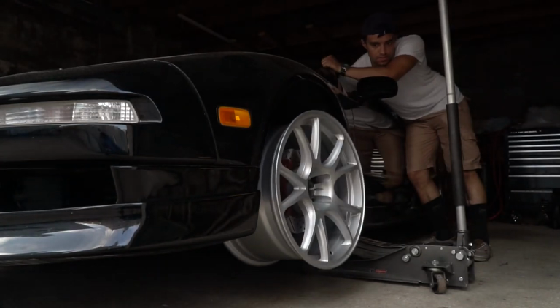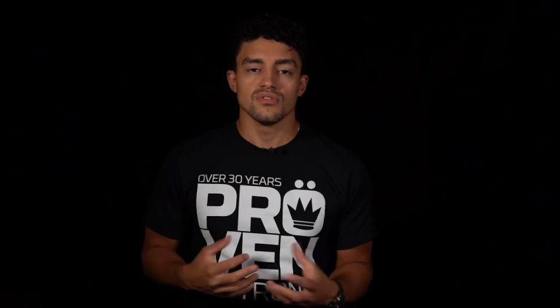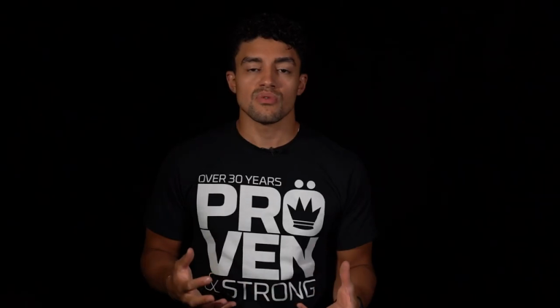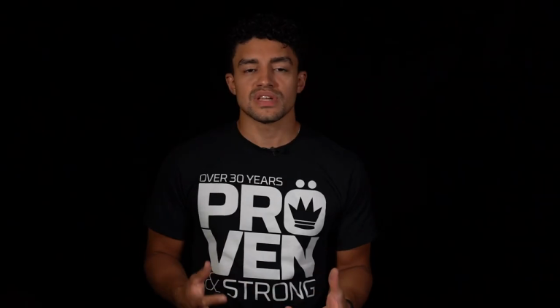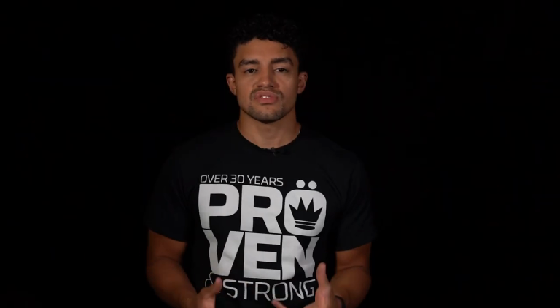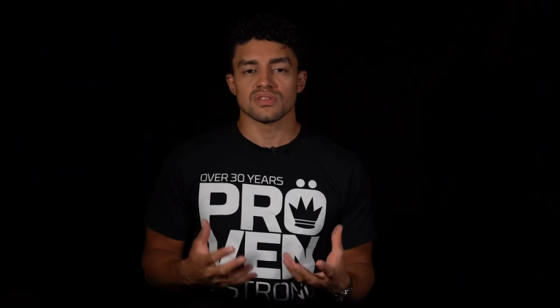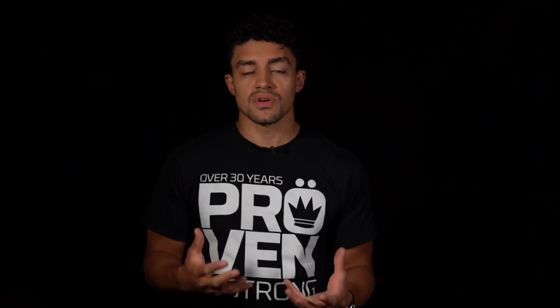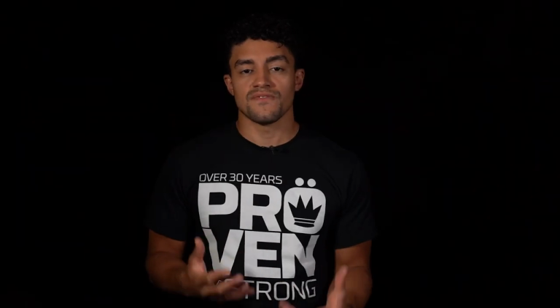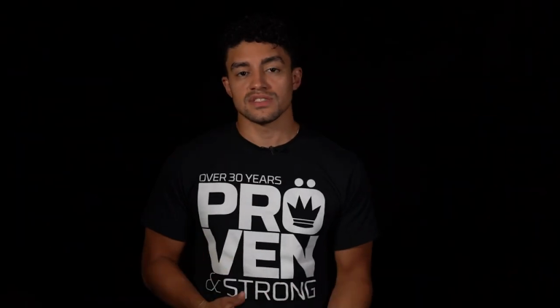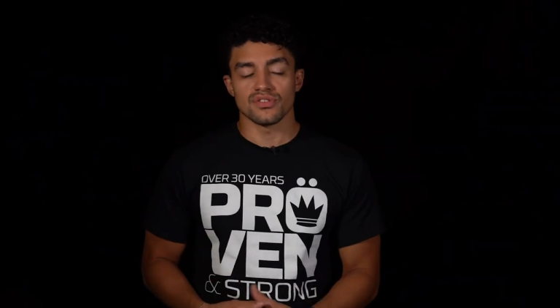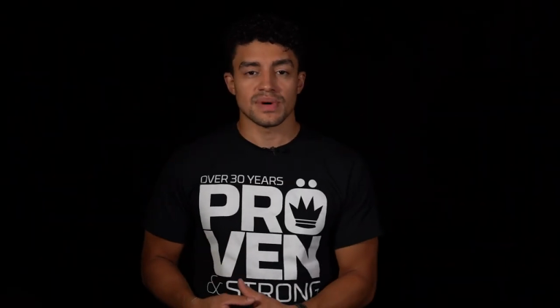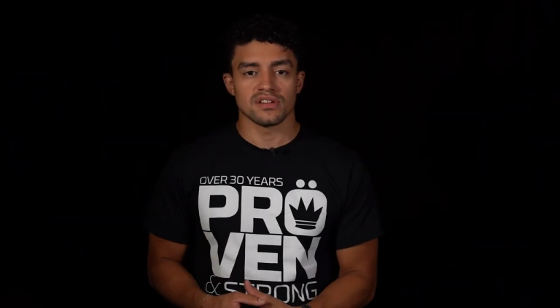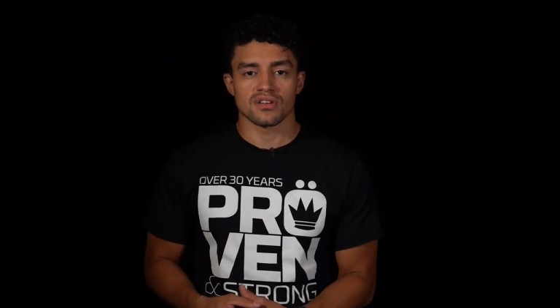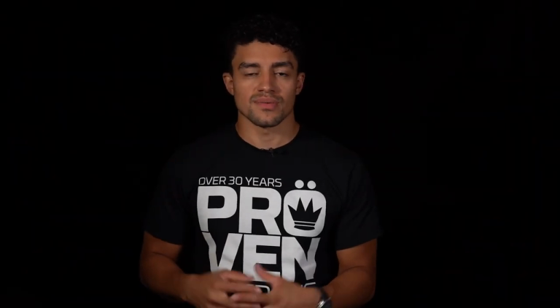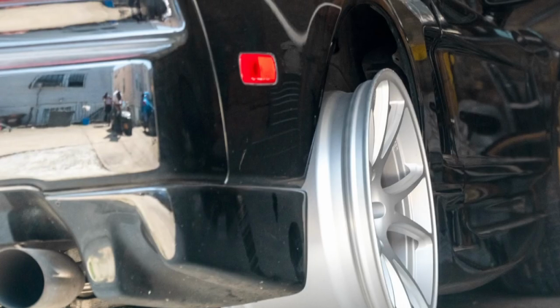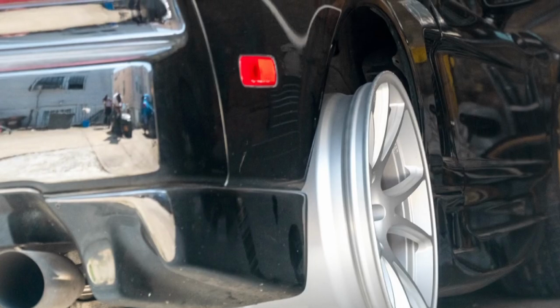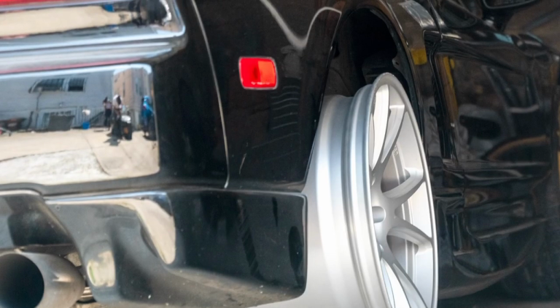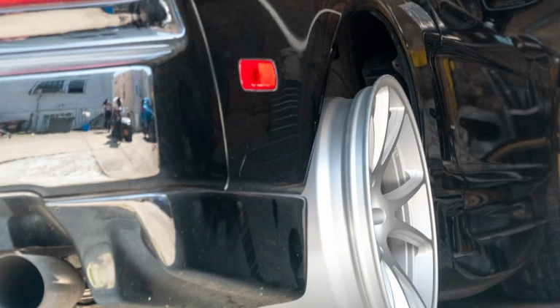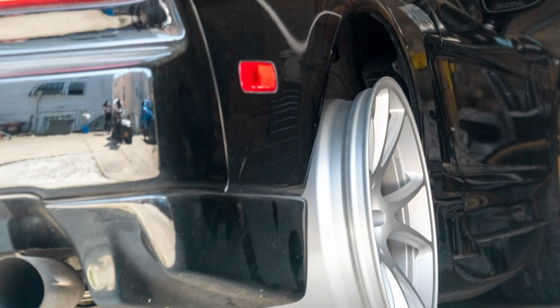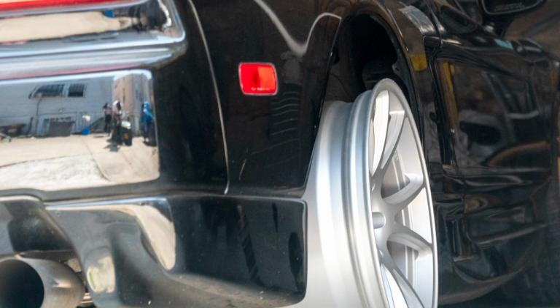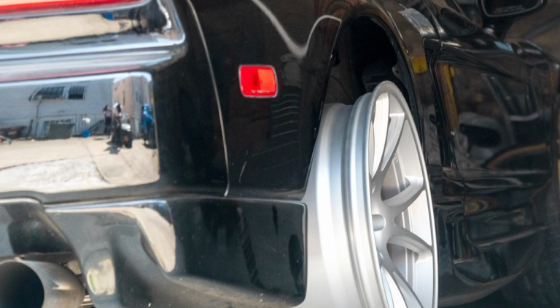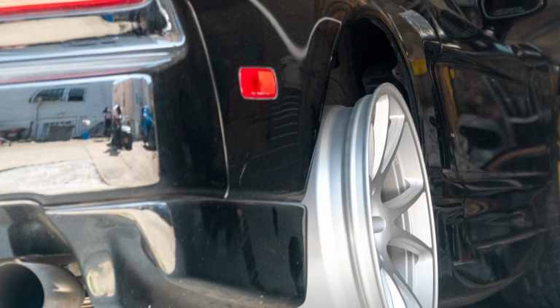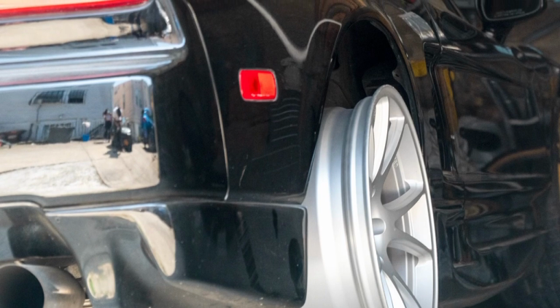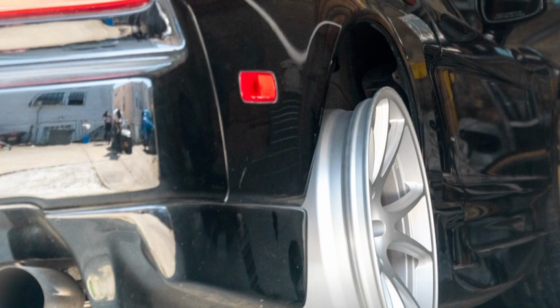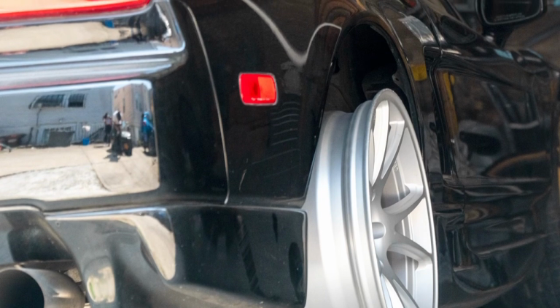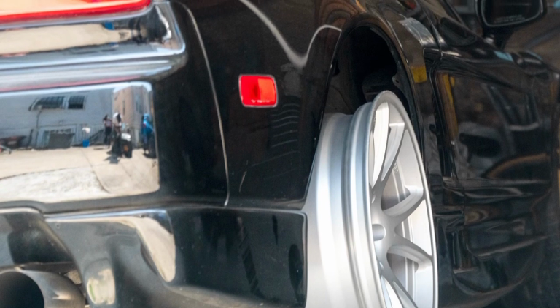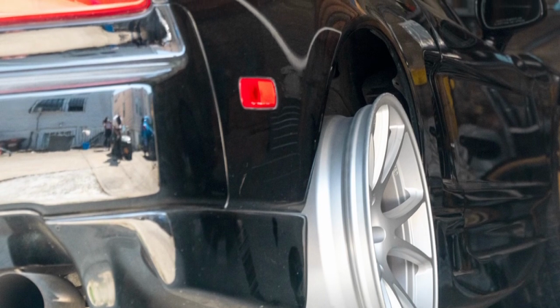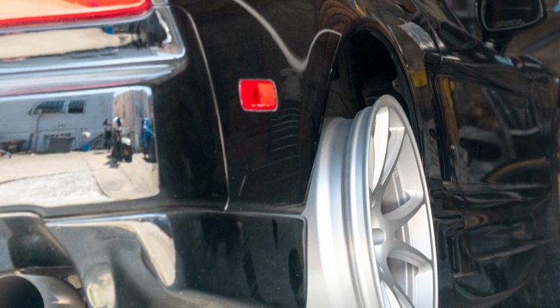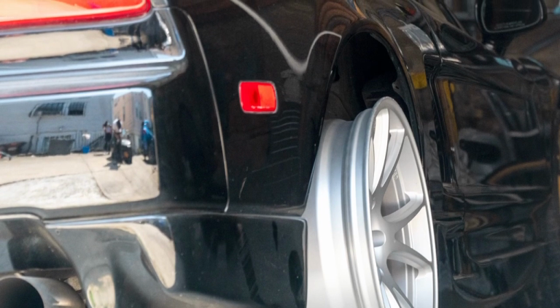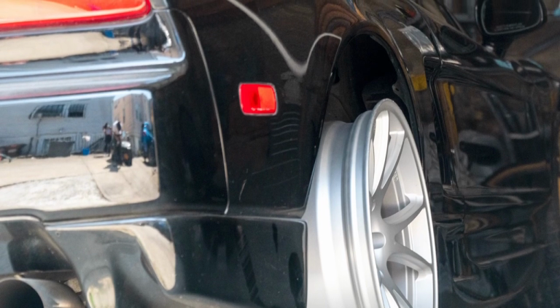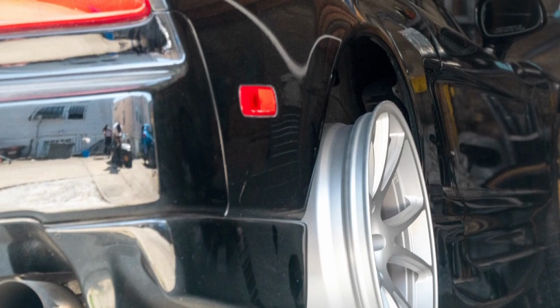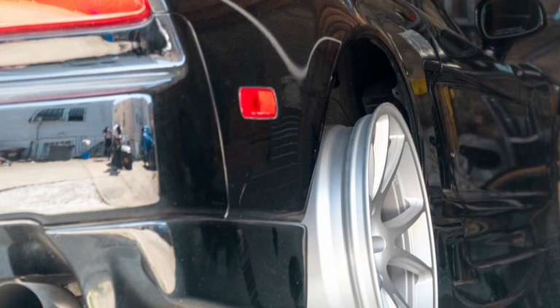You also want to make sure that the wheel fits under the body of your car without having to do any crazy modifications — unless, of course, that's what you're looking to do.